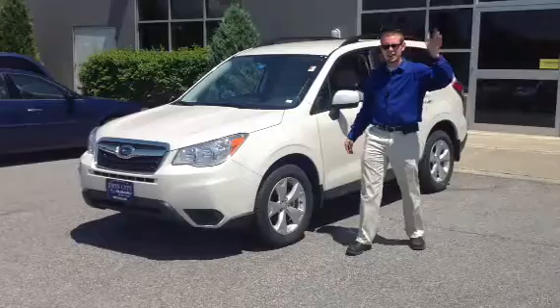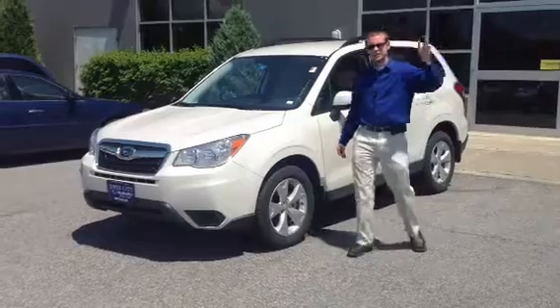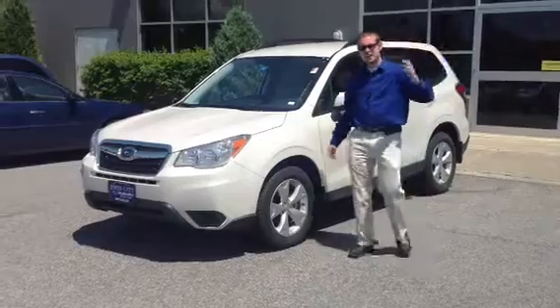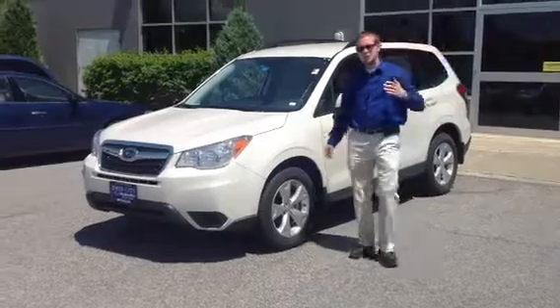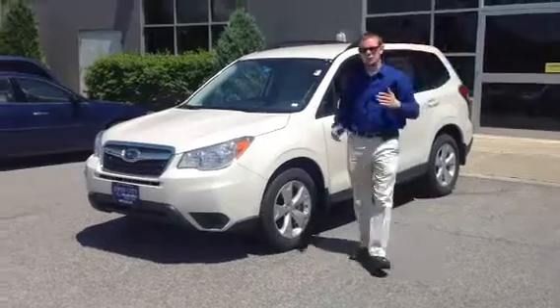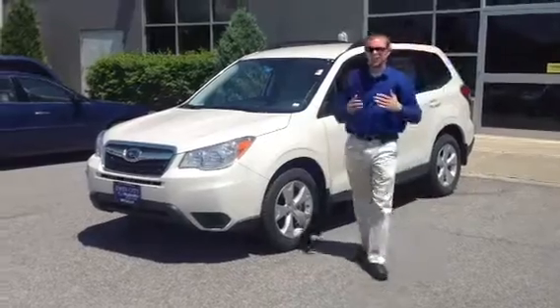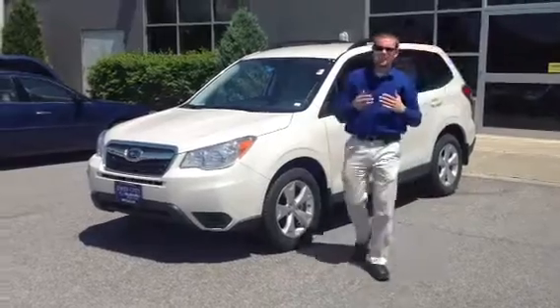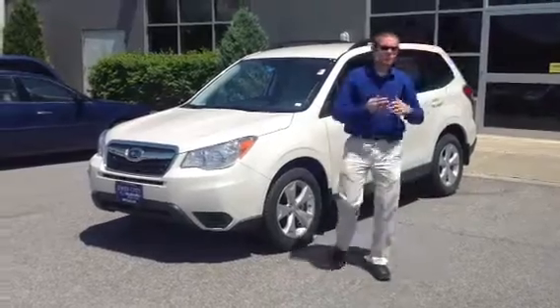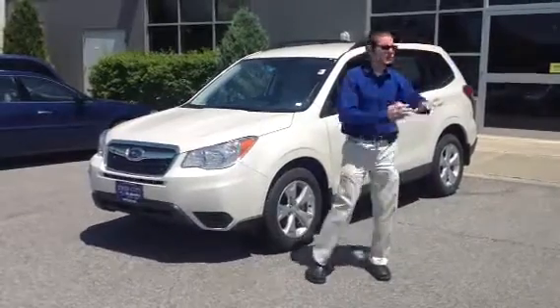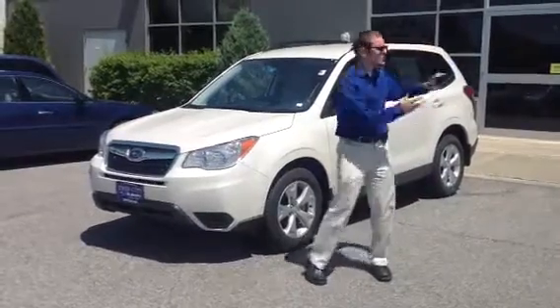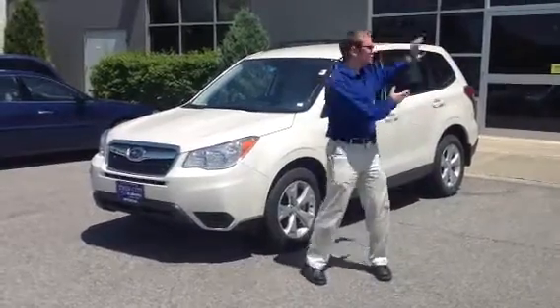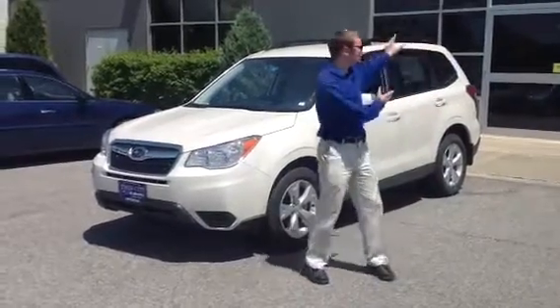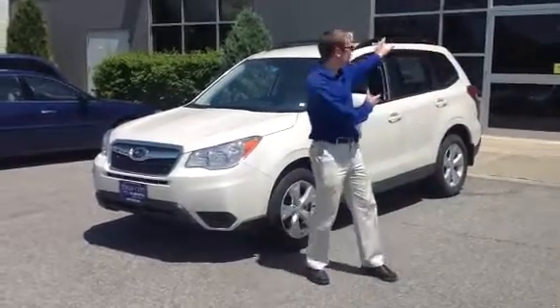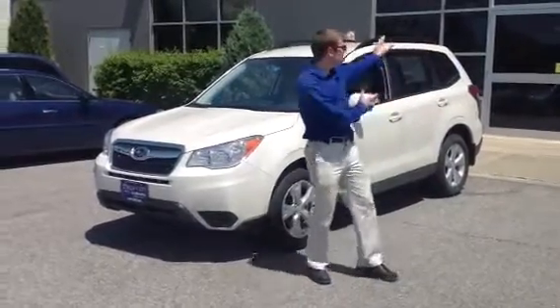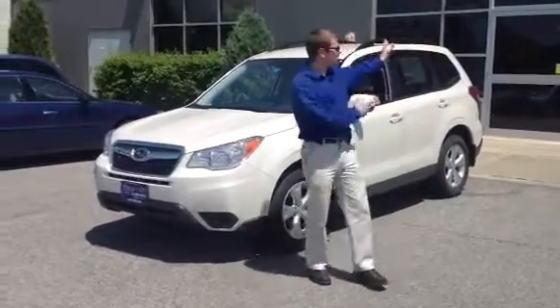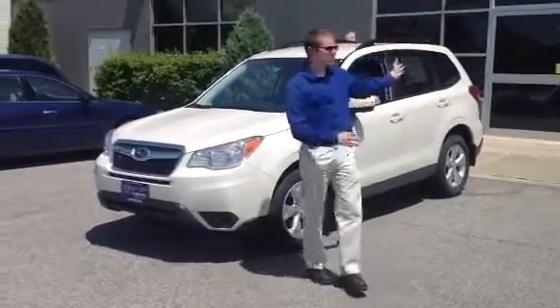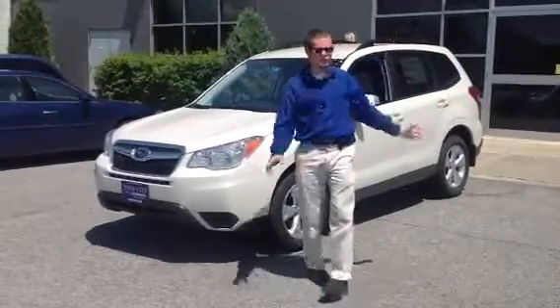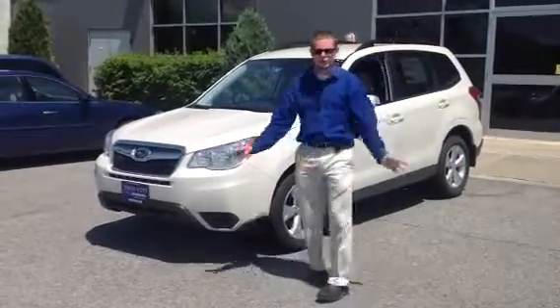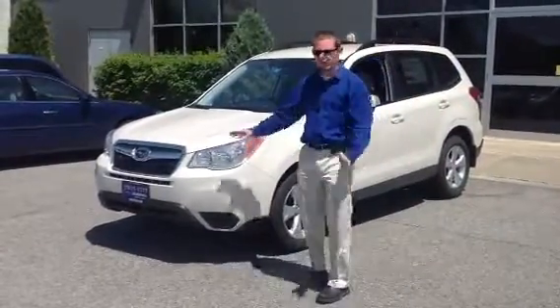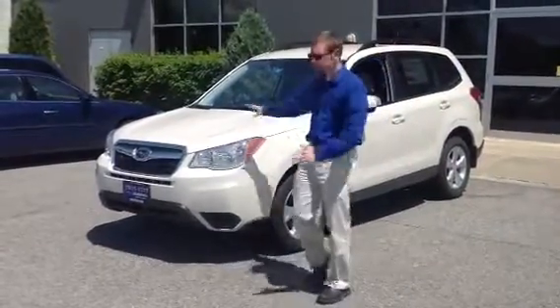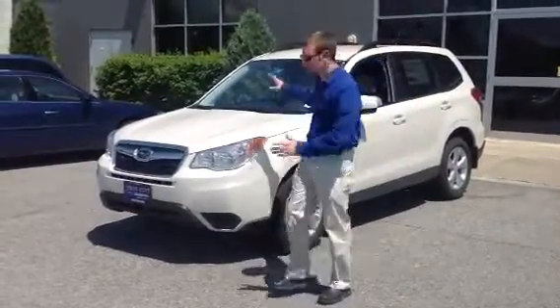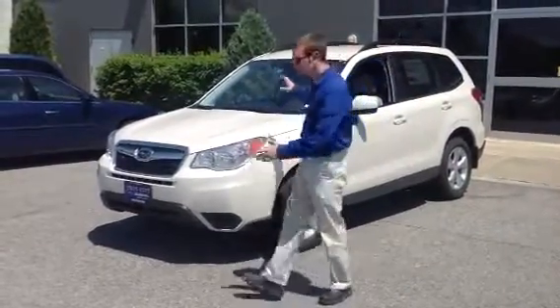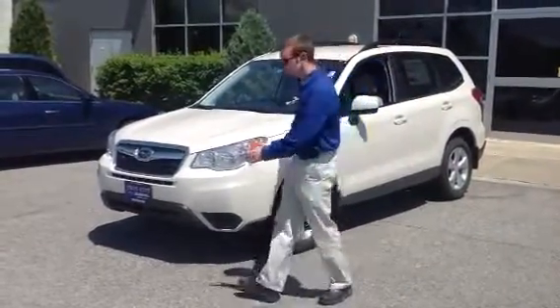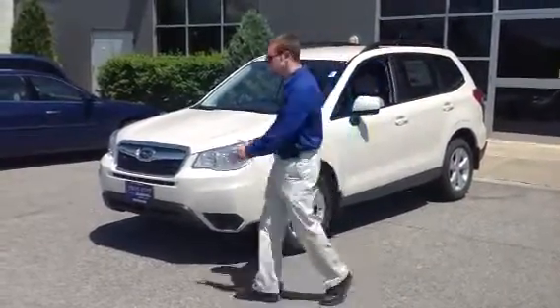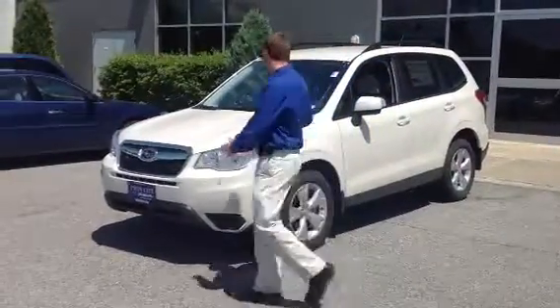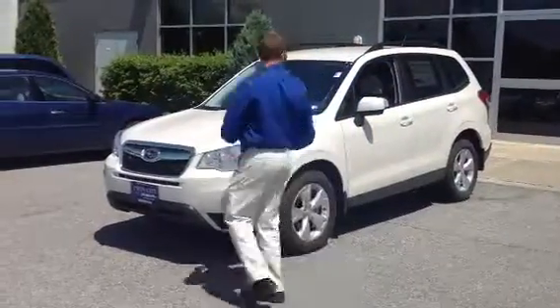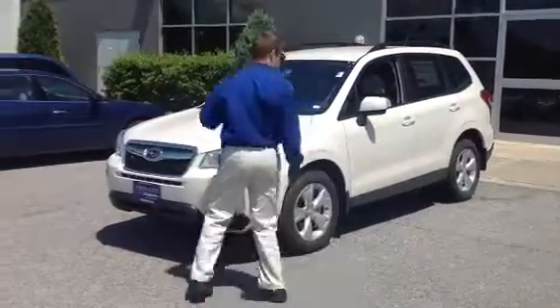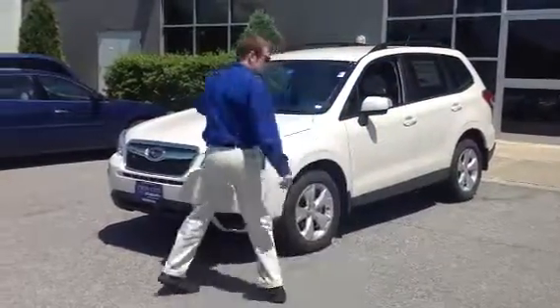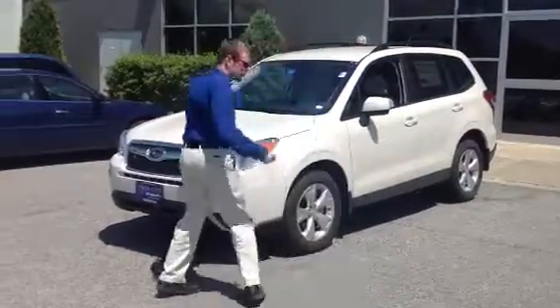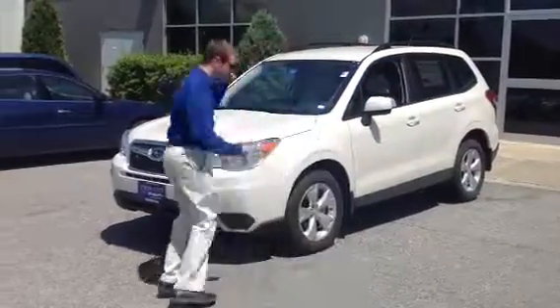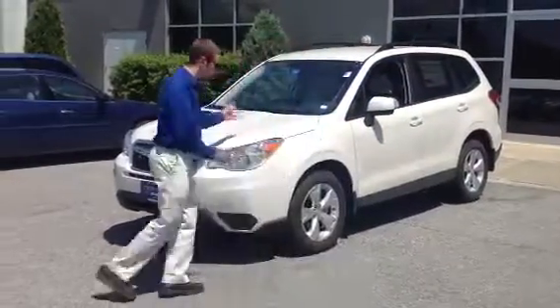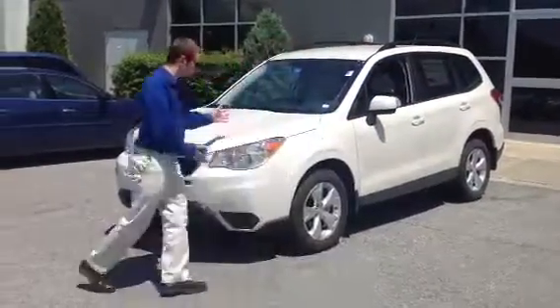Hey there, Dan Barone here at Twin City Subaru, and this is the 2014 Subaru Forester.